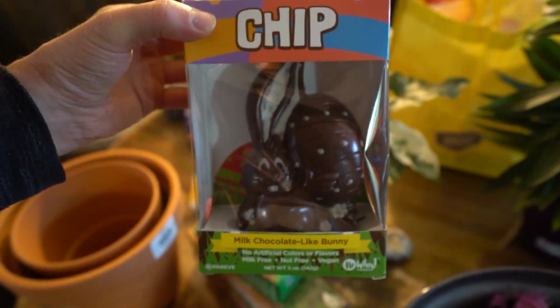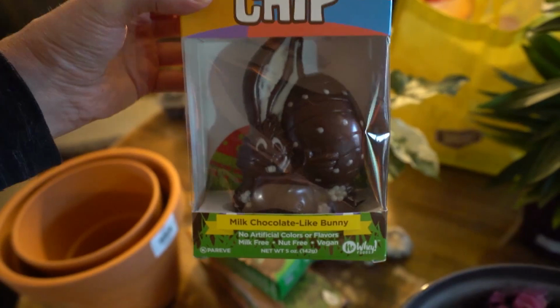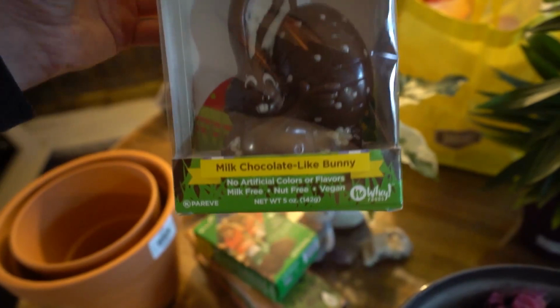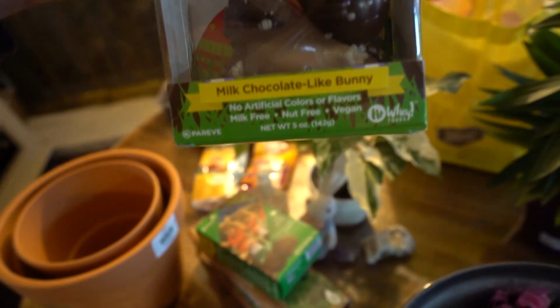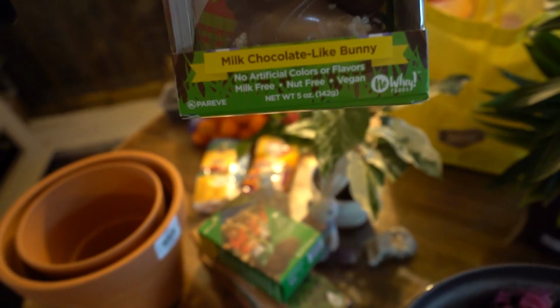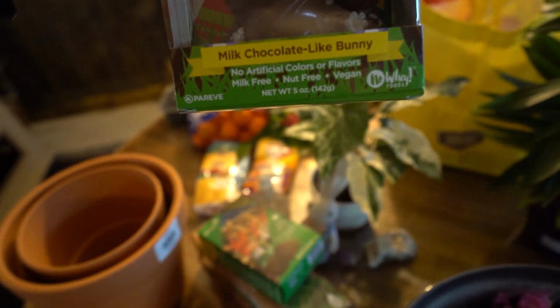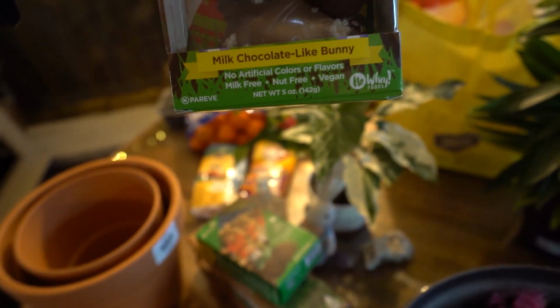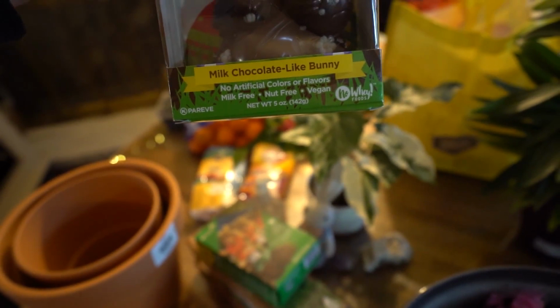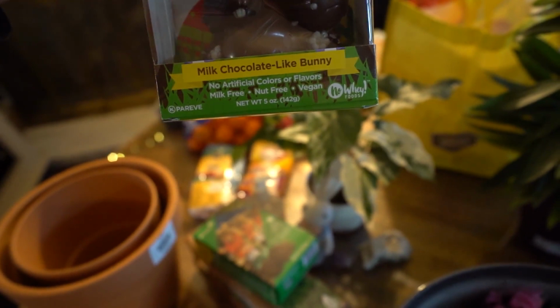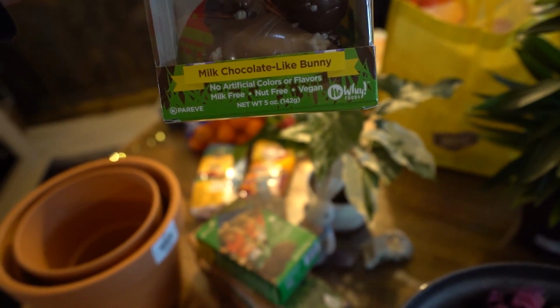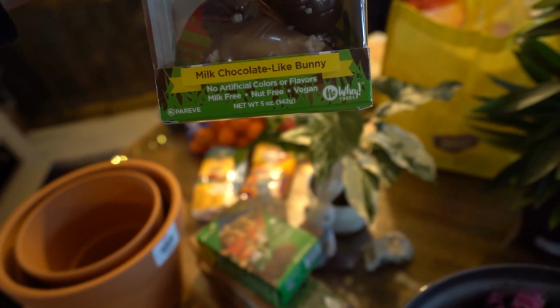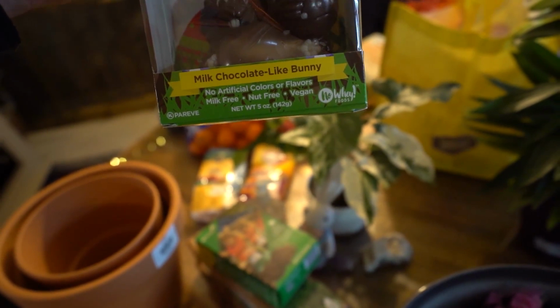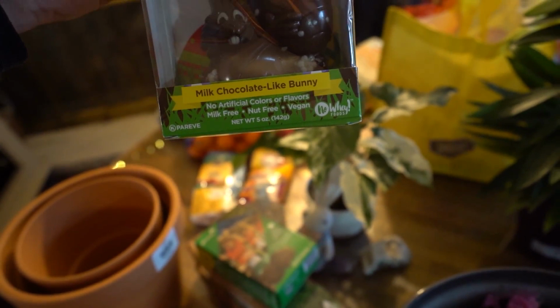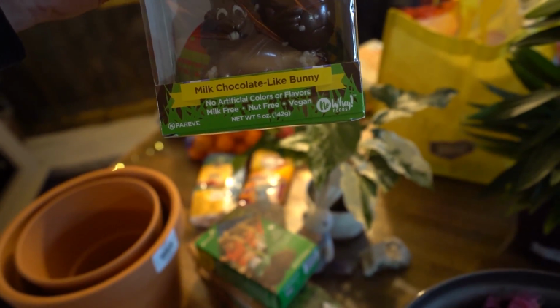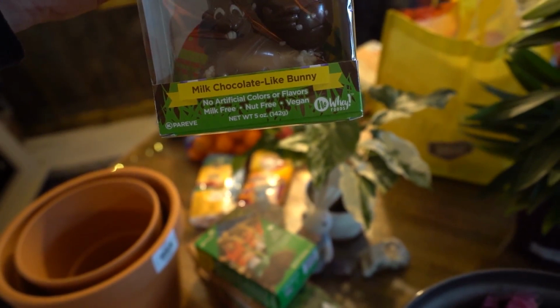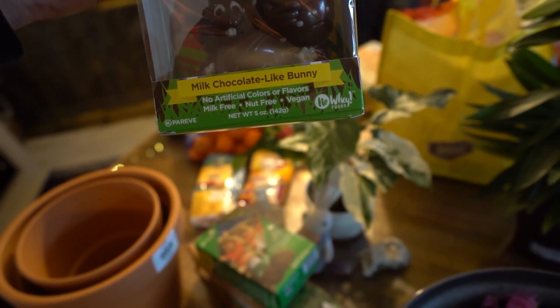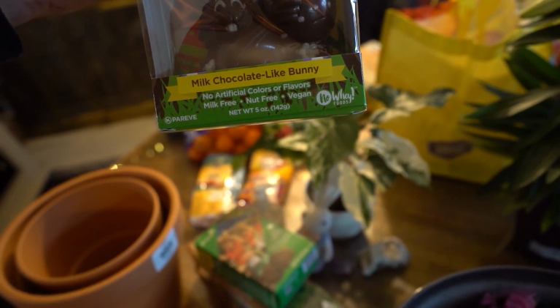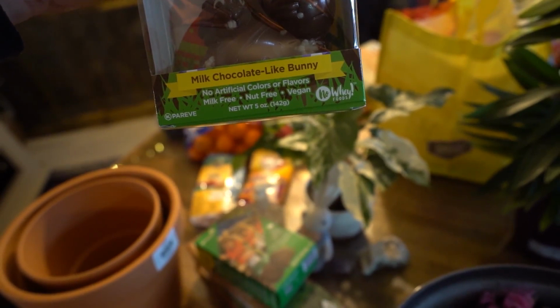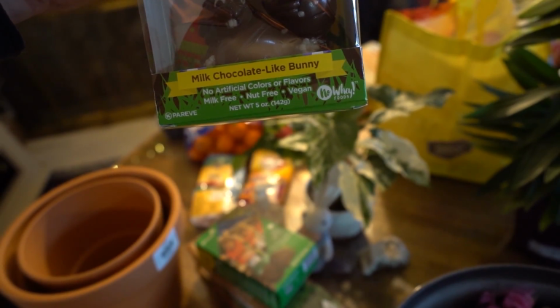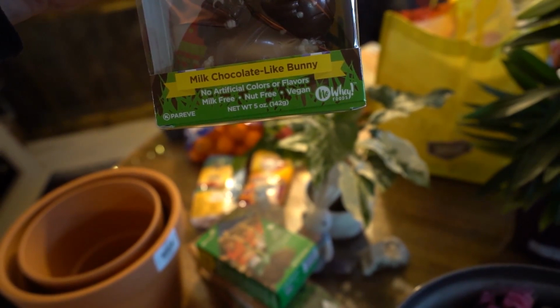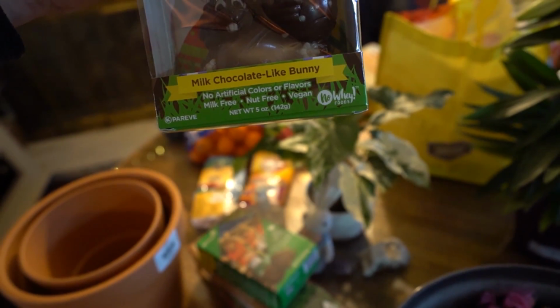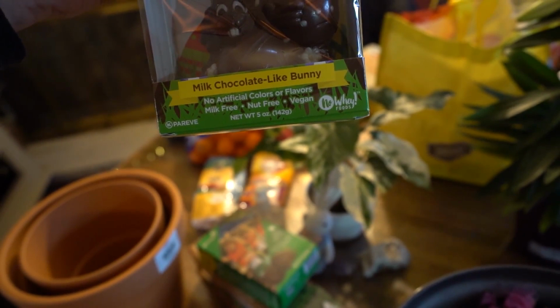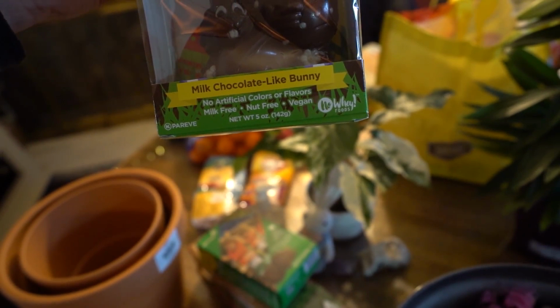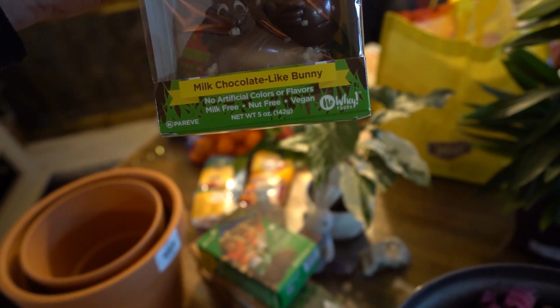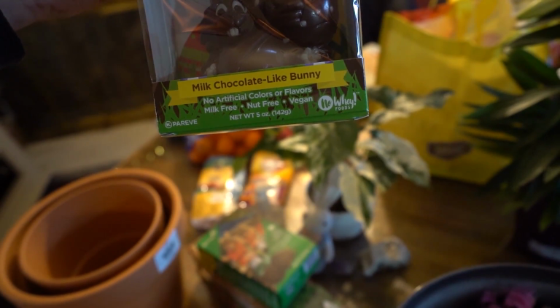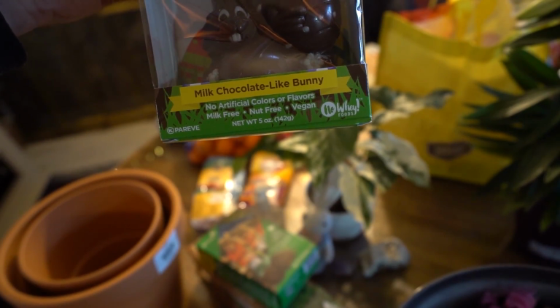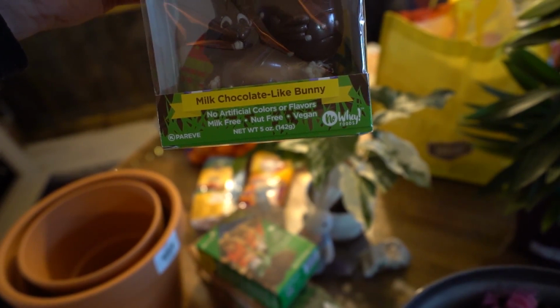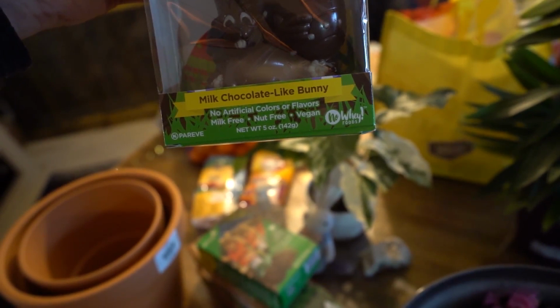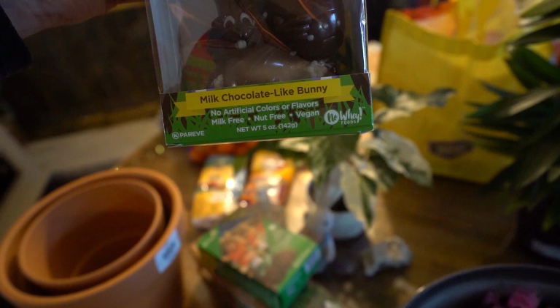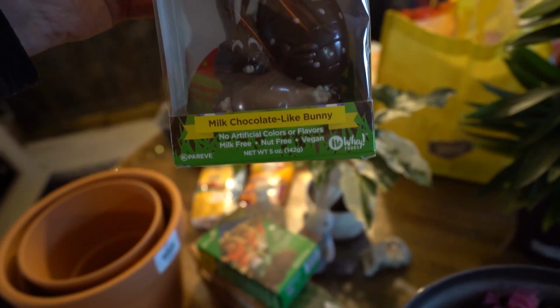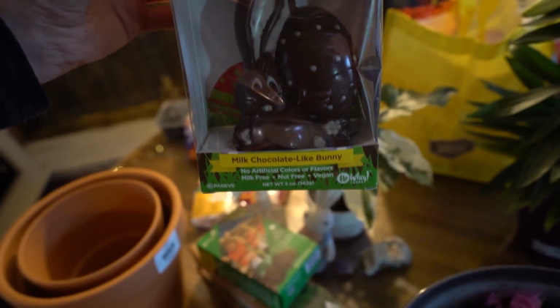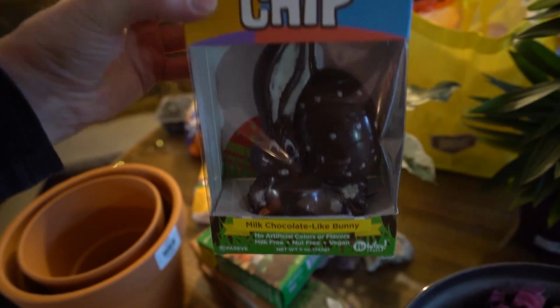It's also free of milk, nuts, and no artificial colors — stuff like that.